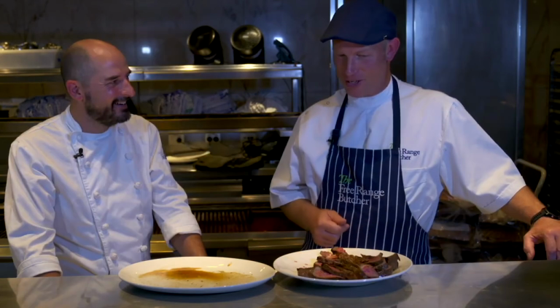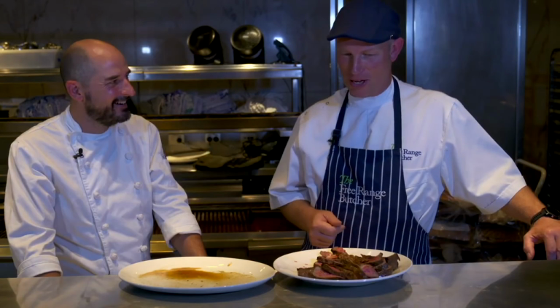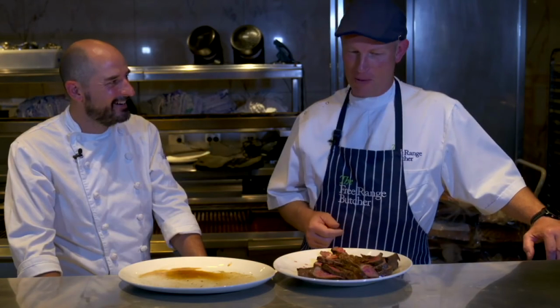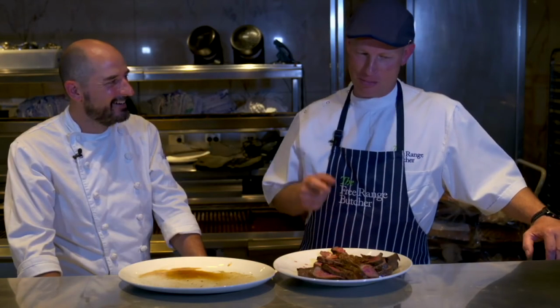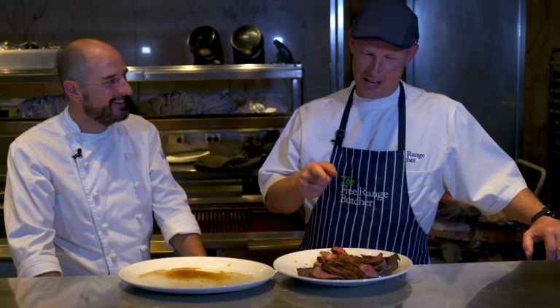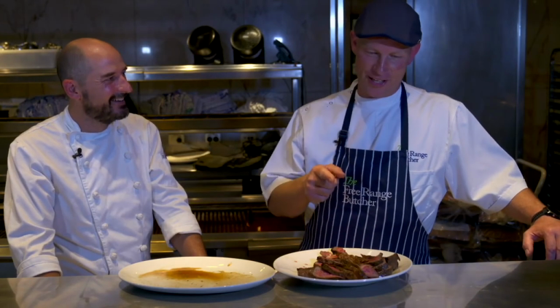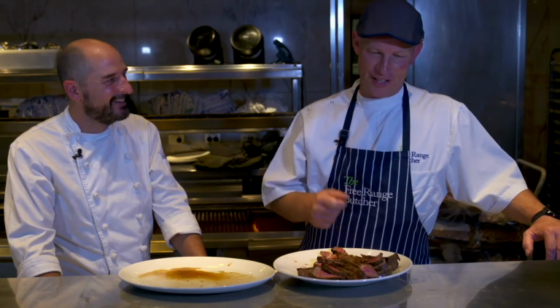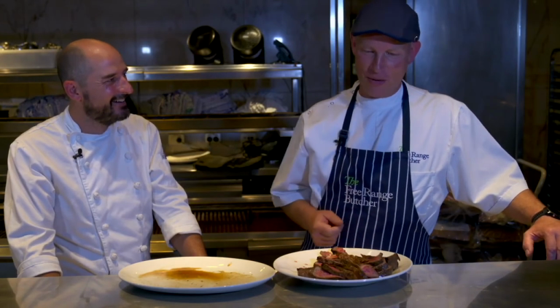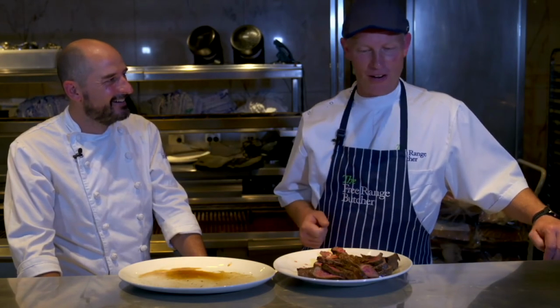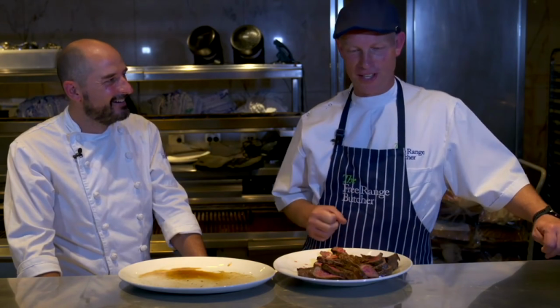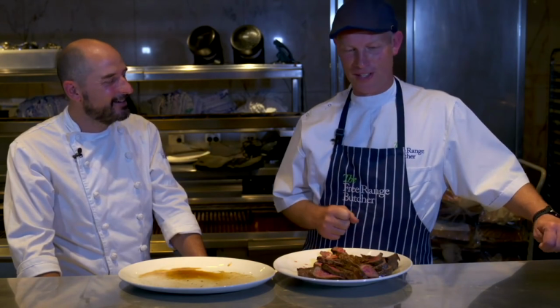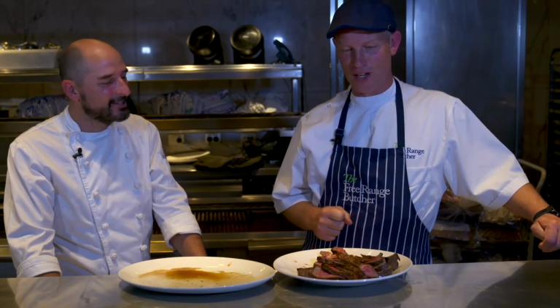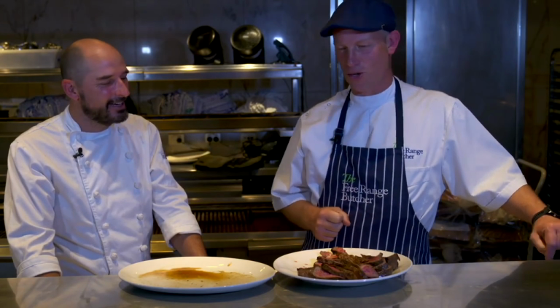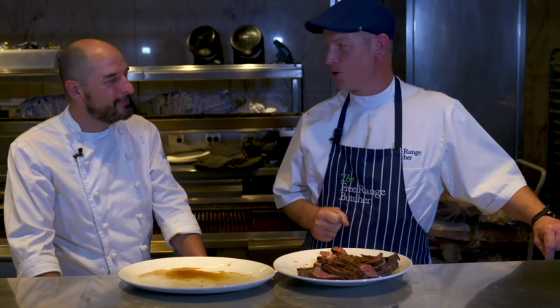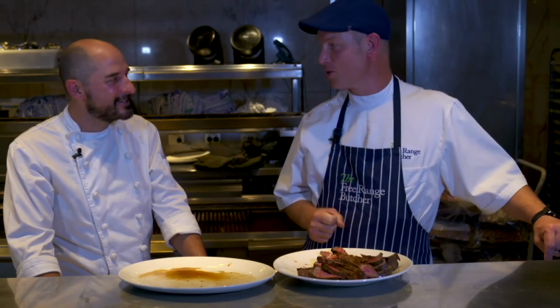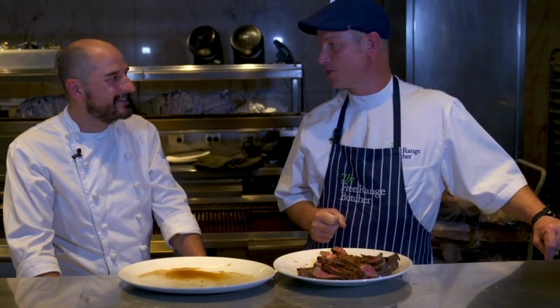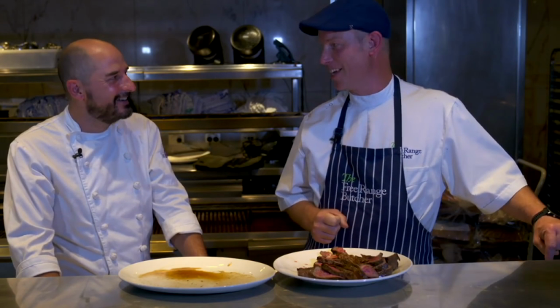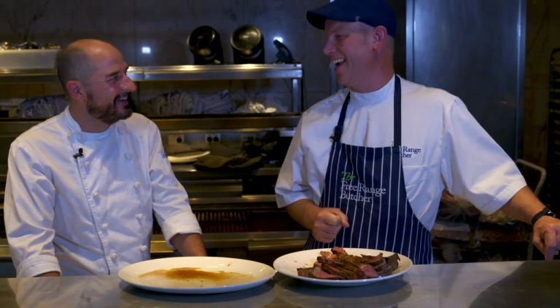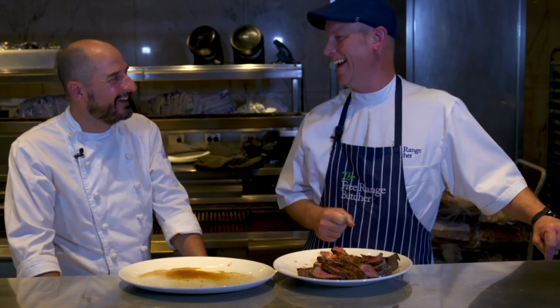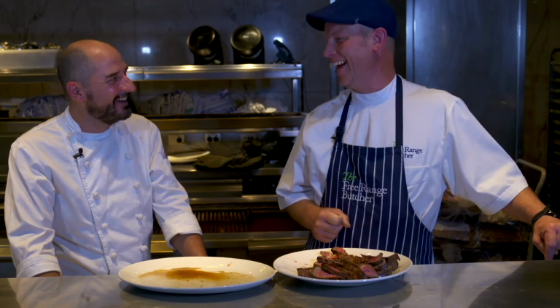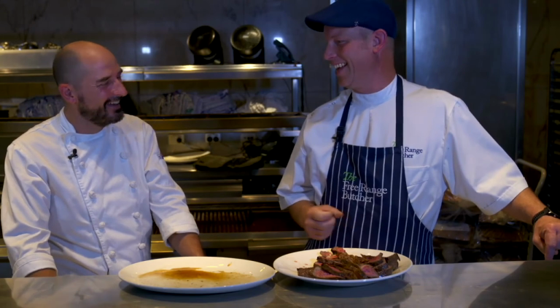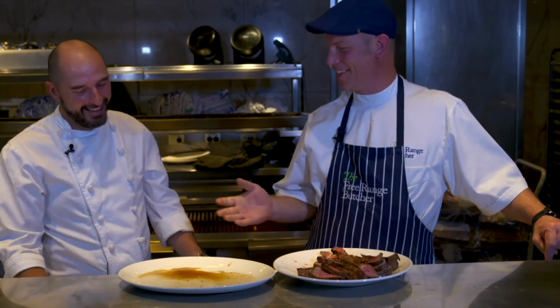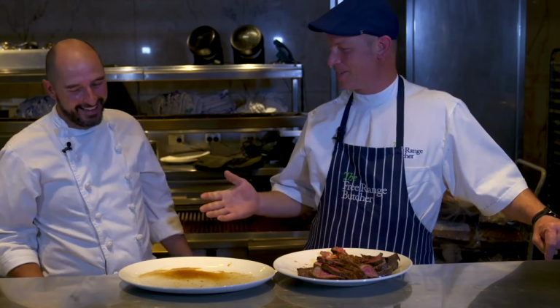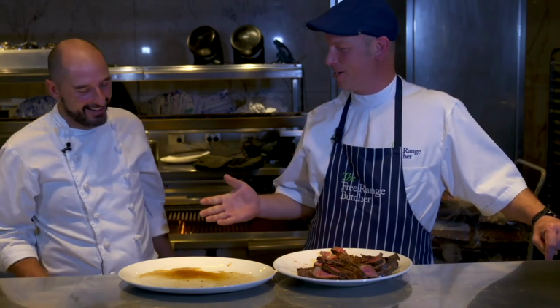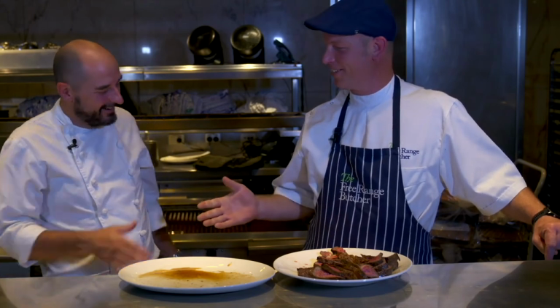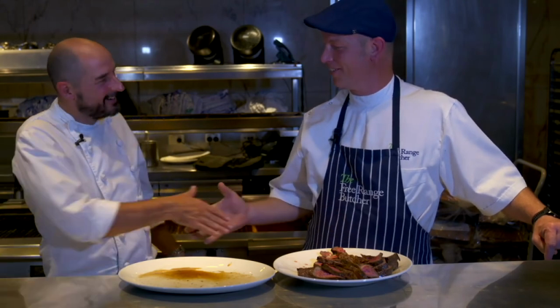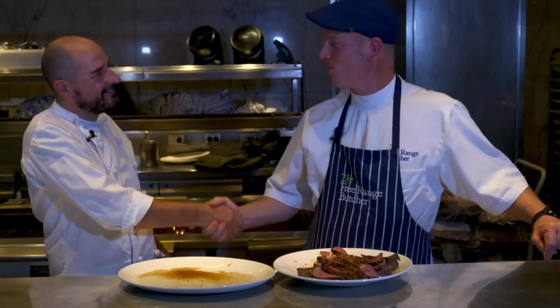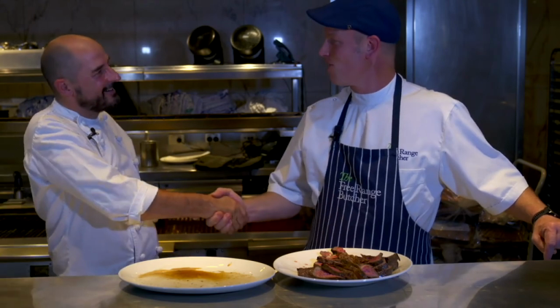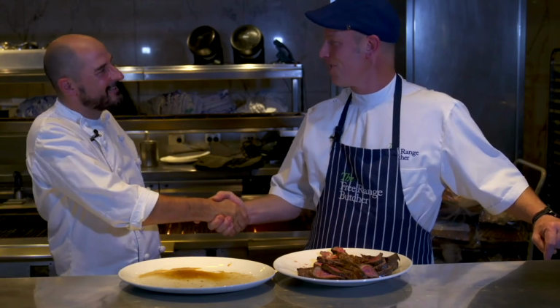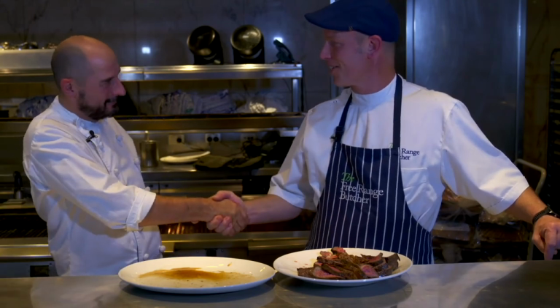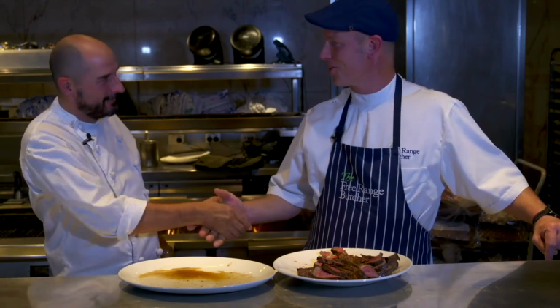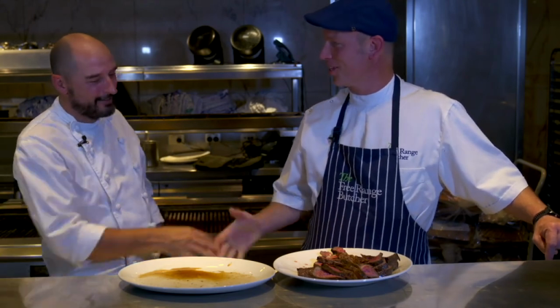Thank you so much, mate — you are a sensation. I'll see you at Nippers. Thanks mate. No worries. Good on you.